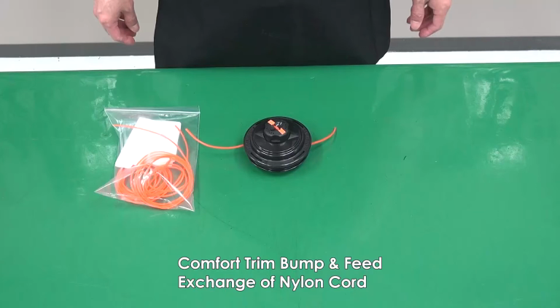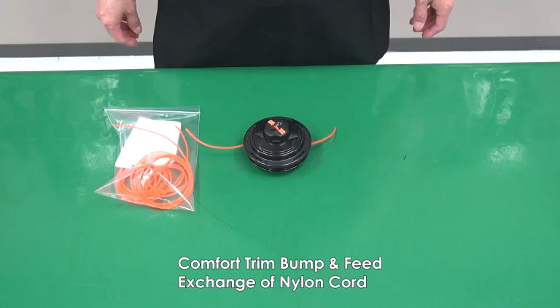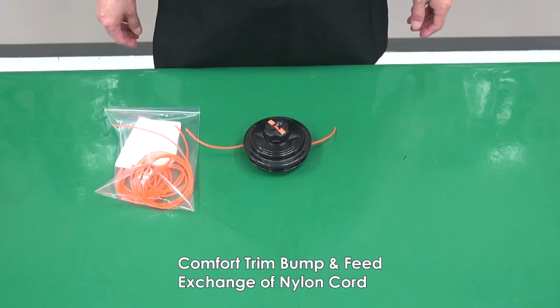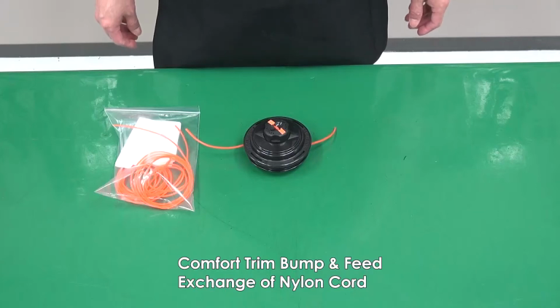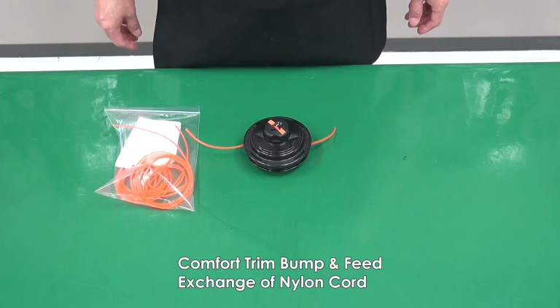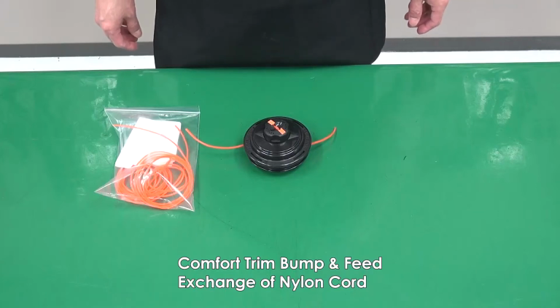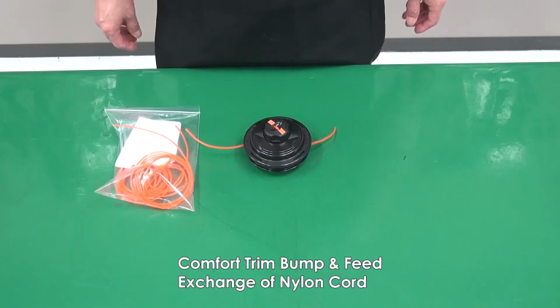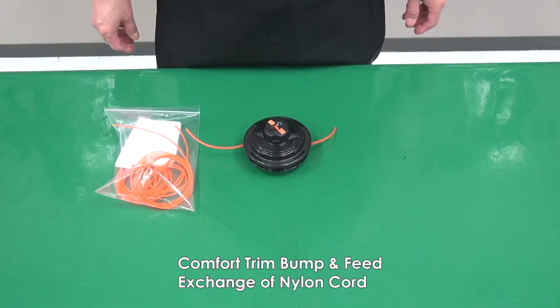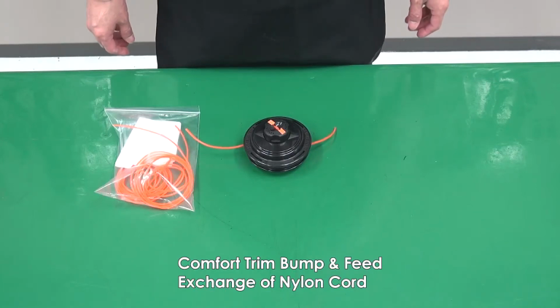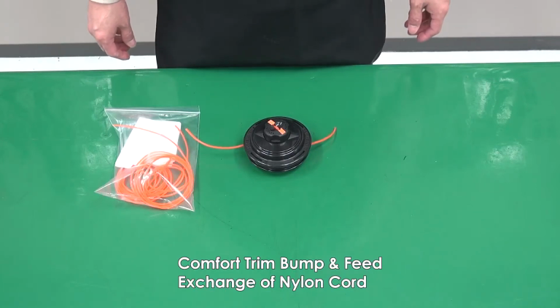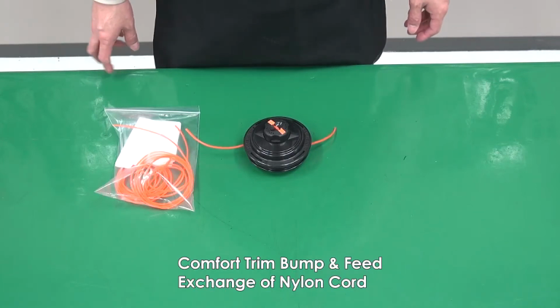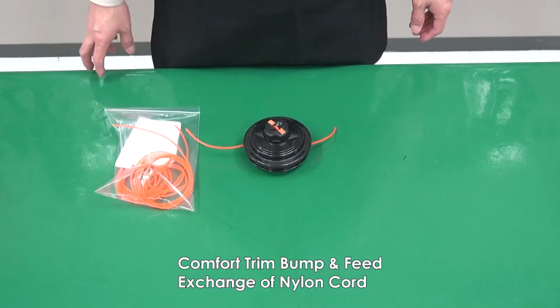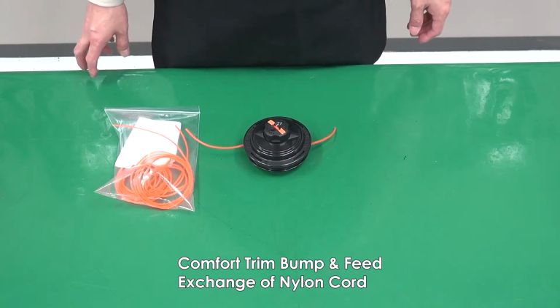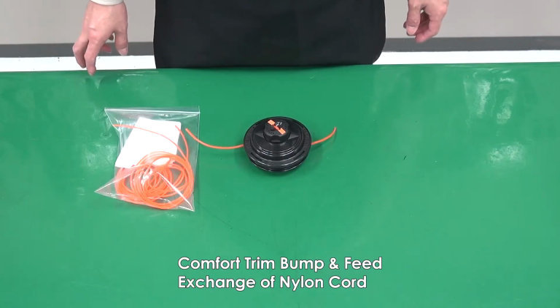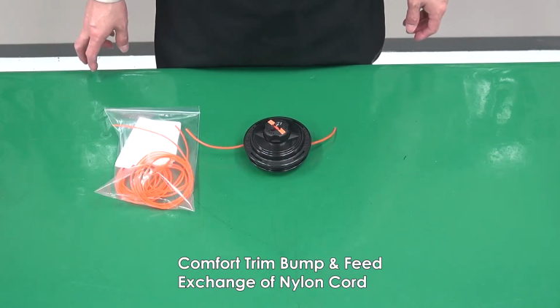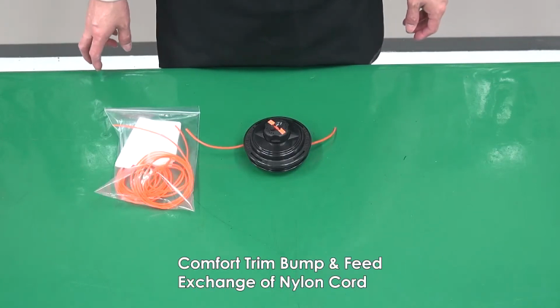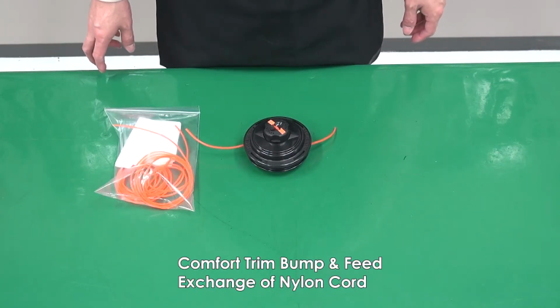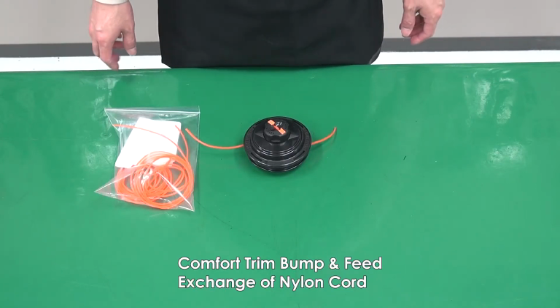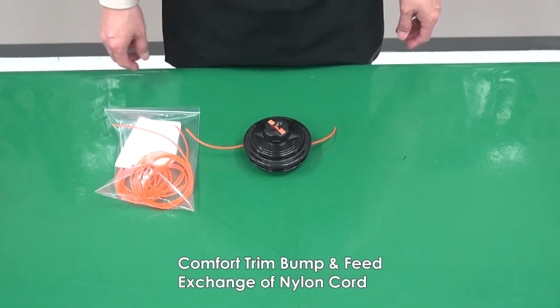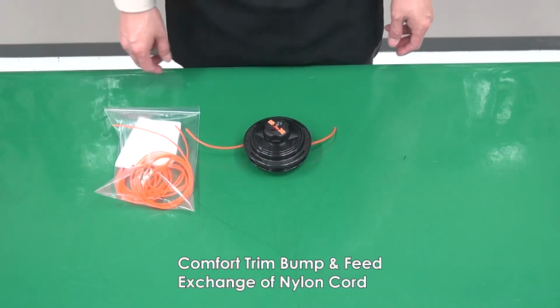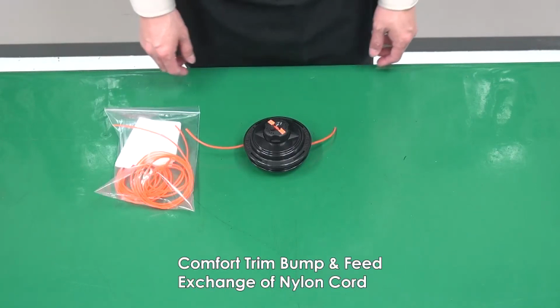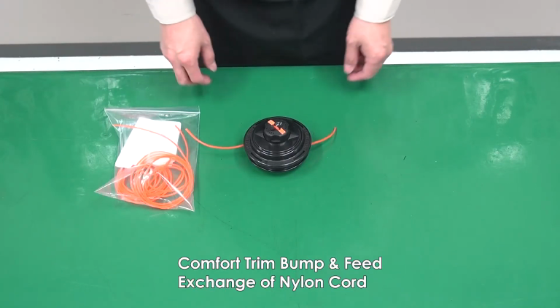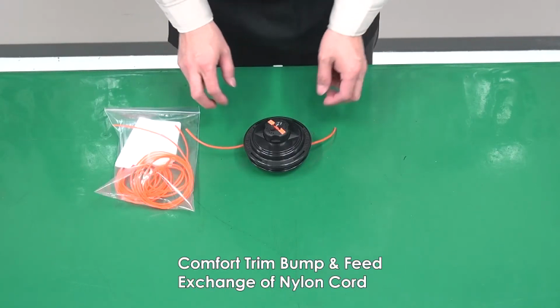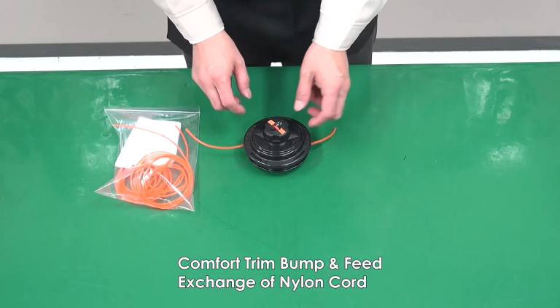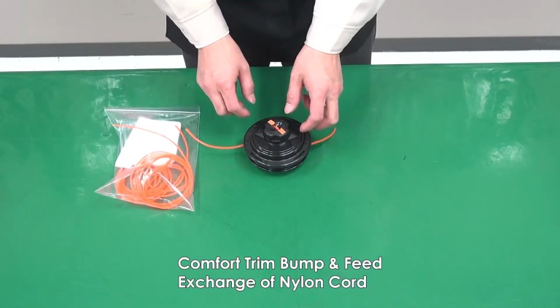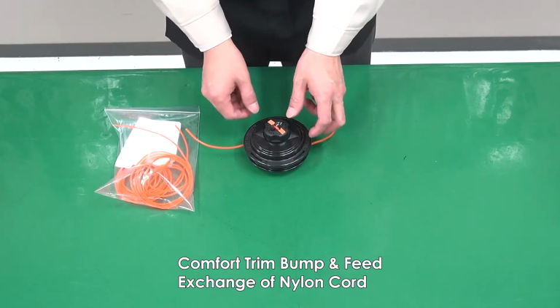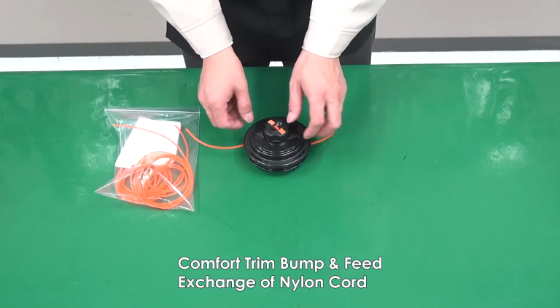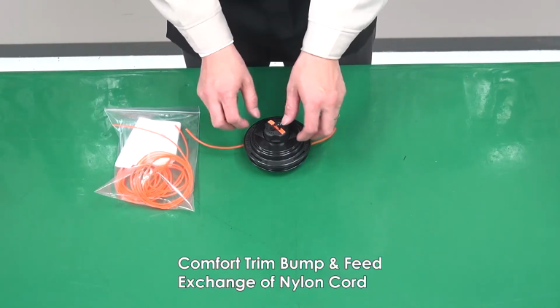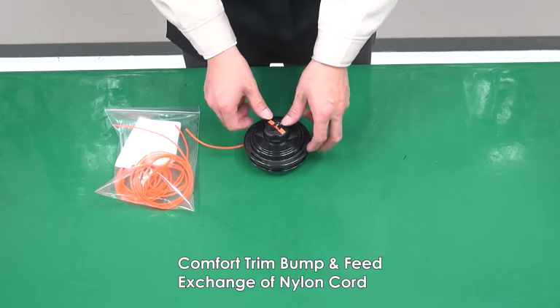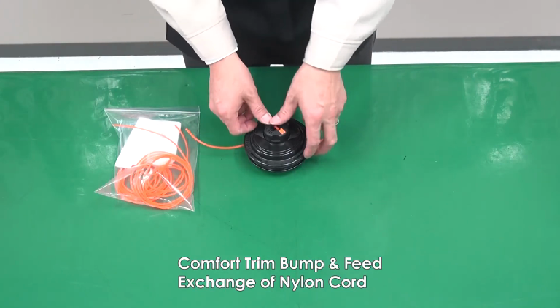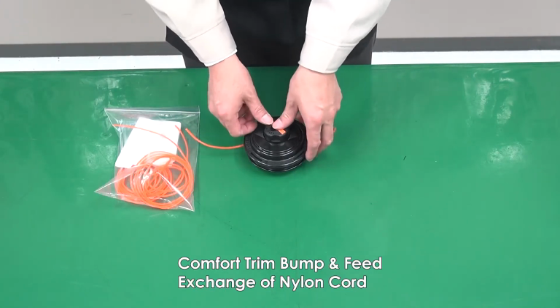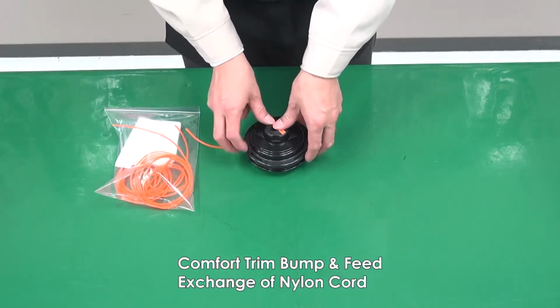Comfort, trim, bump and feed, exchange of nylon cord.